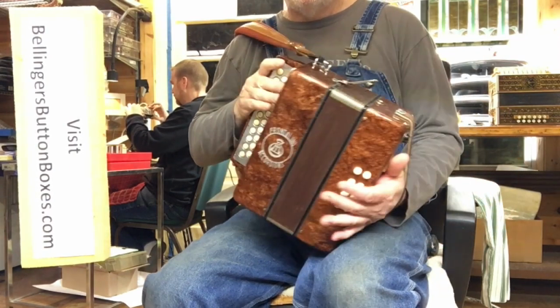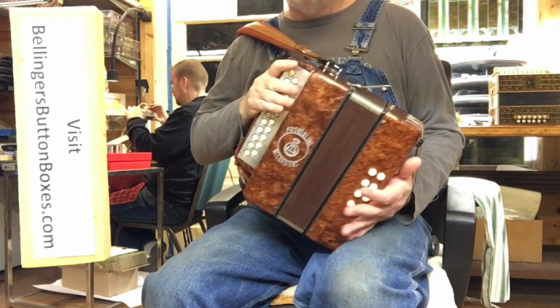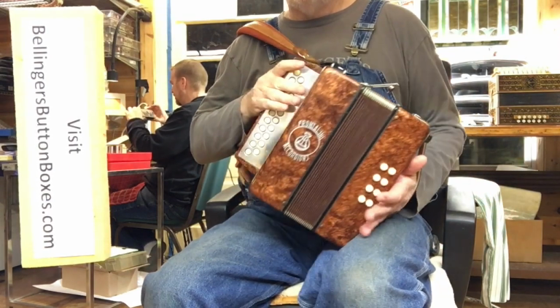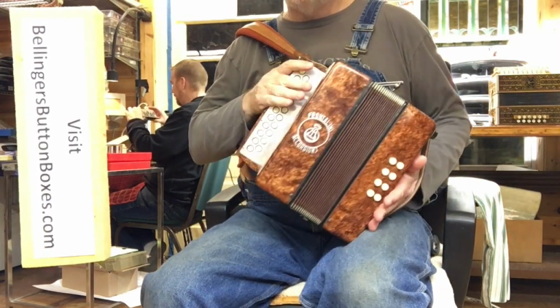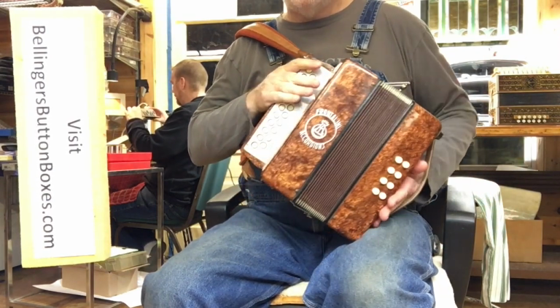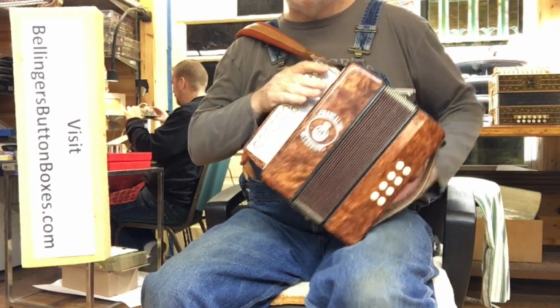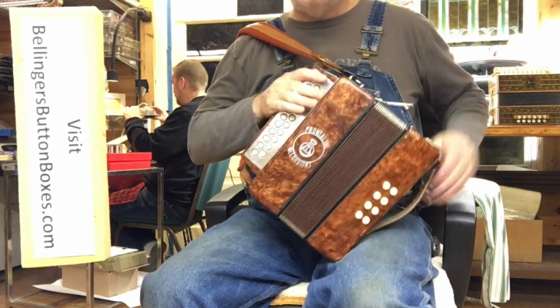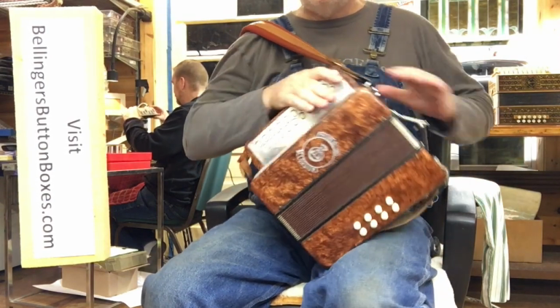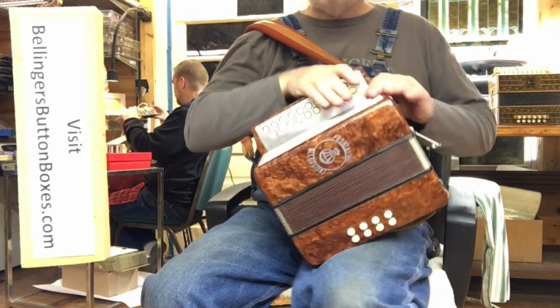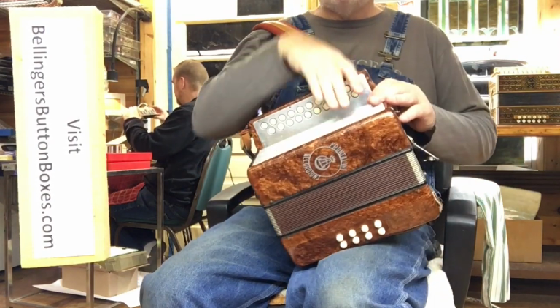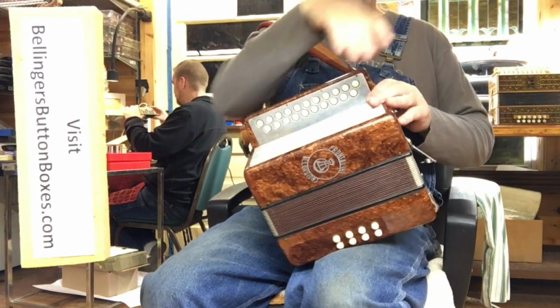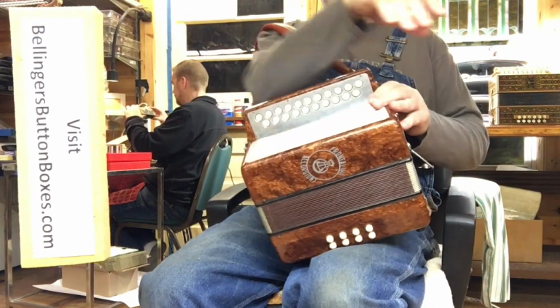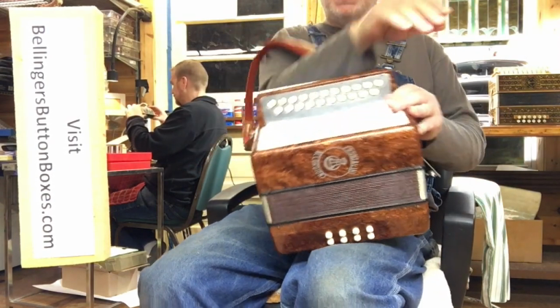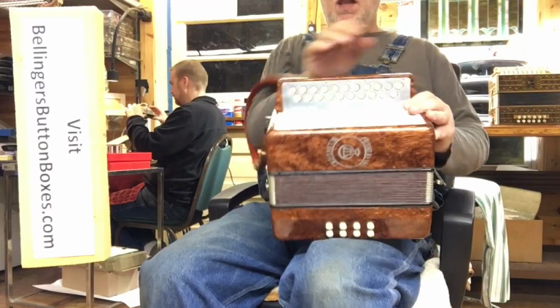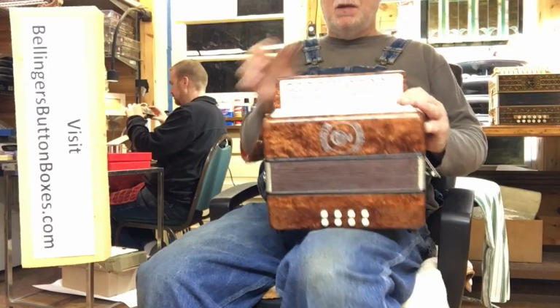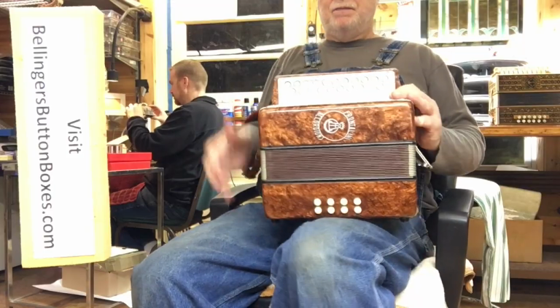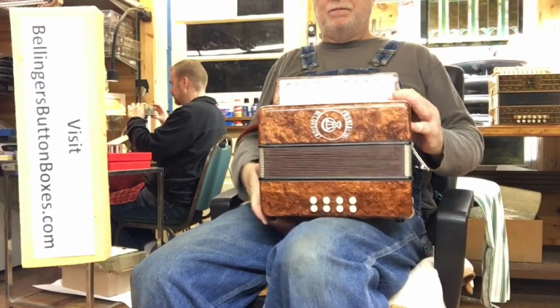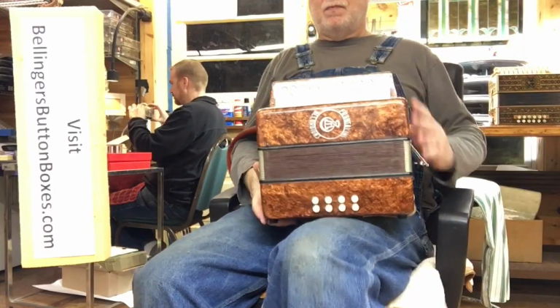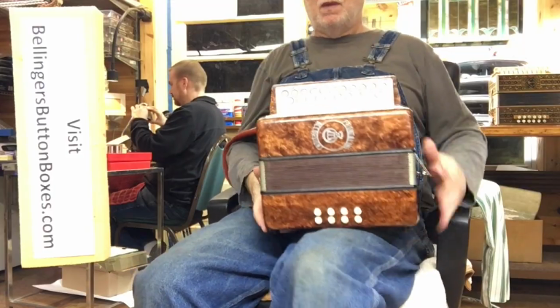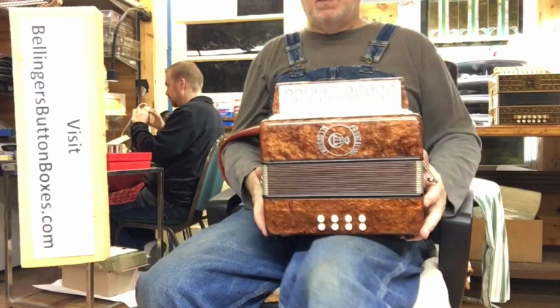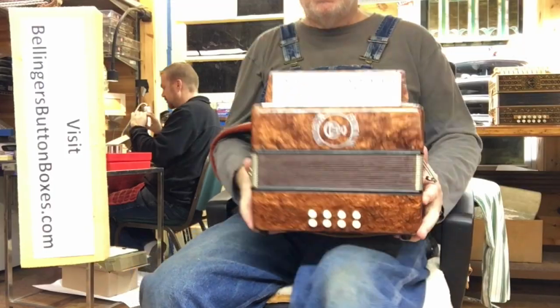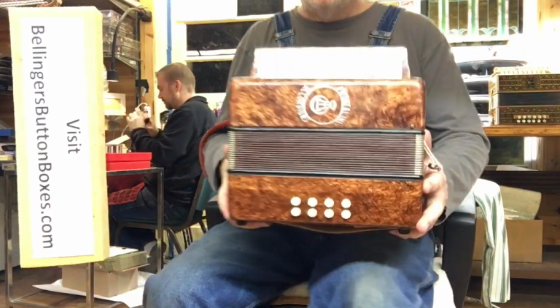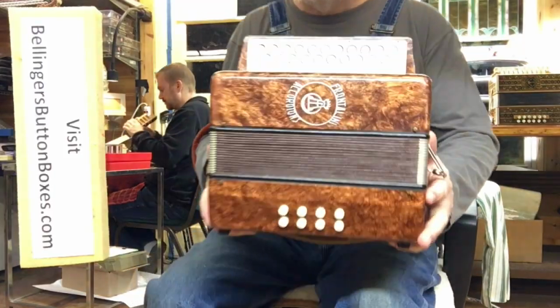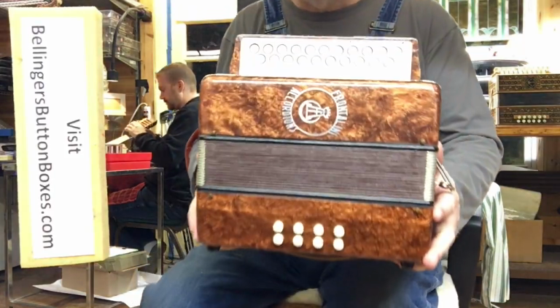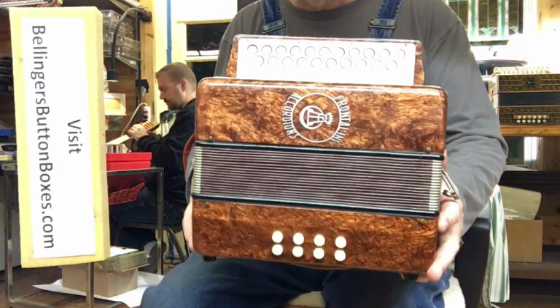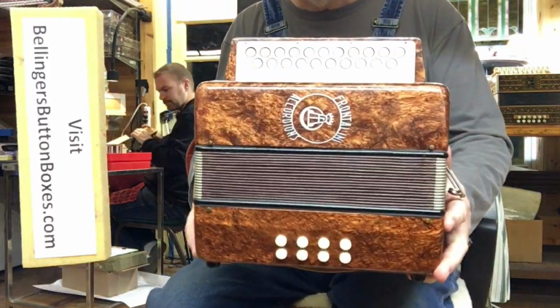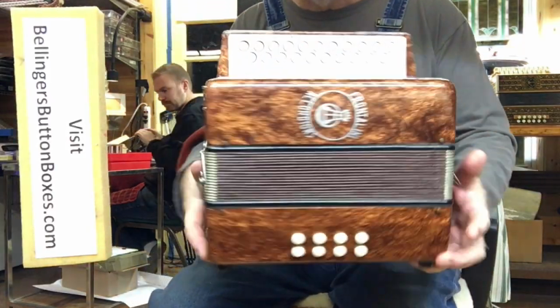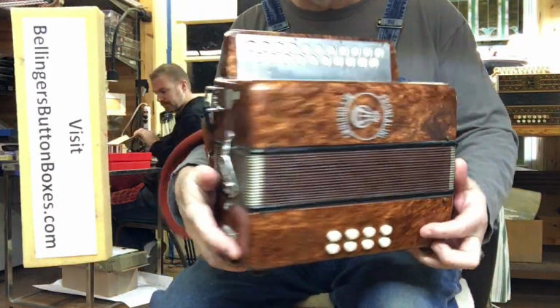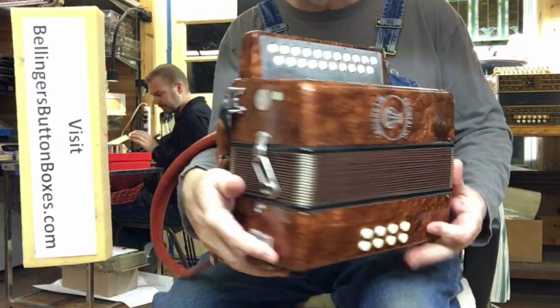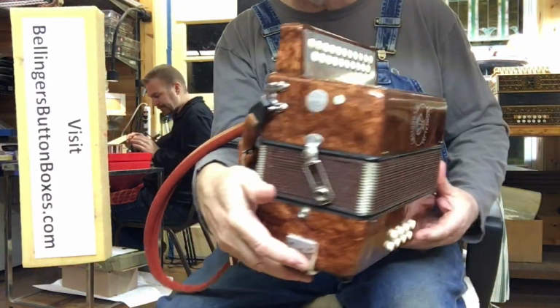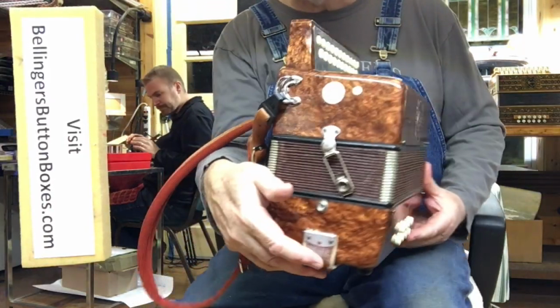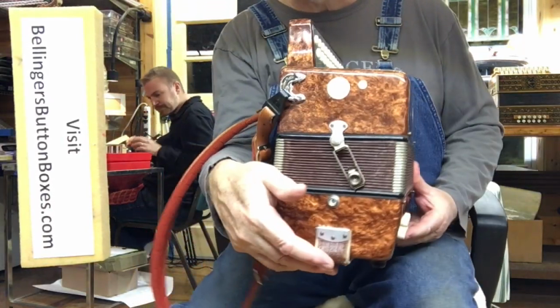G and C Frontalini, in marvelous condition, looking for a new owner.